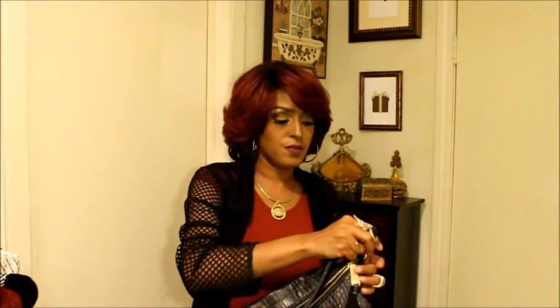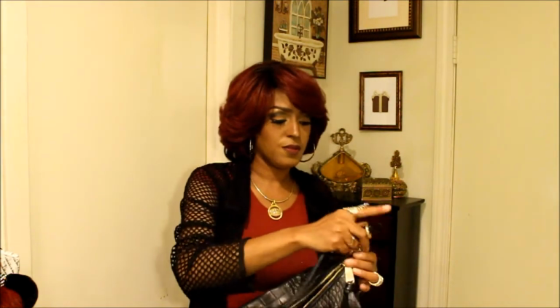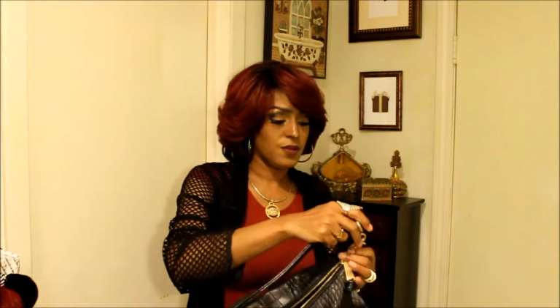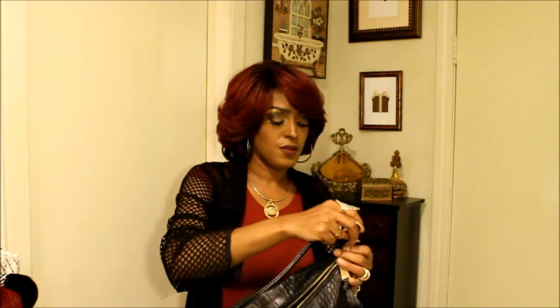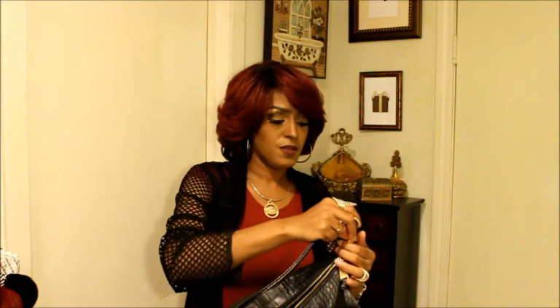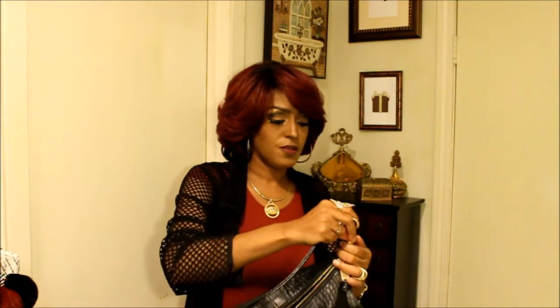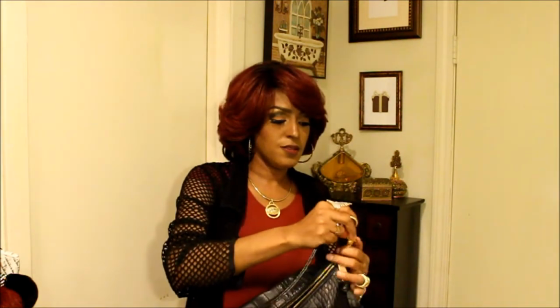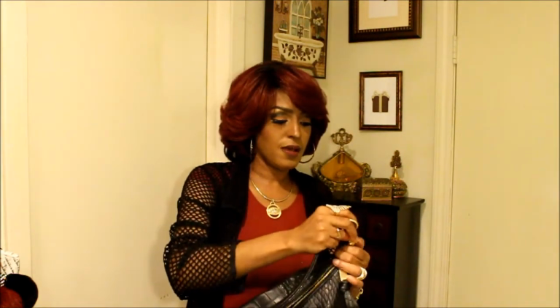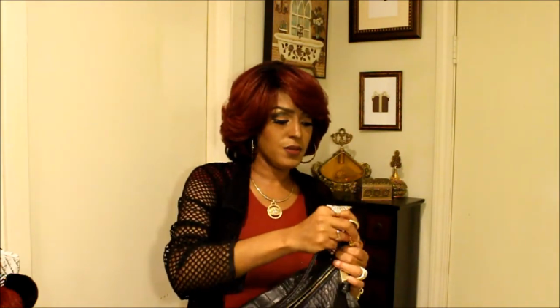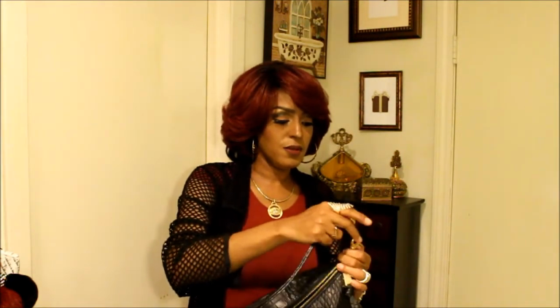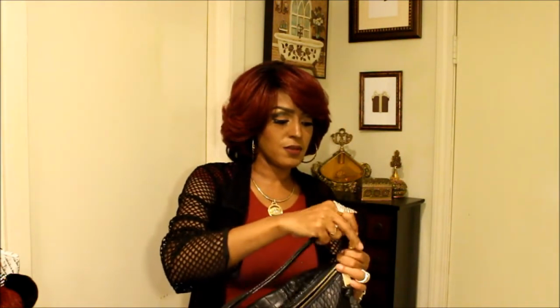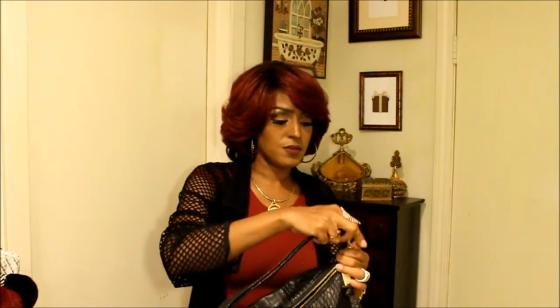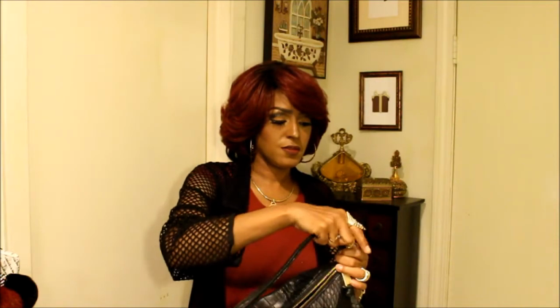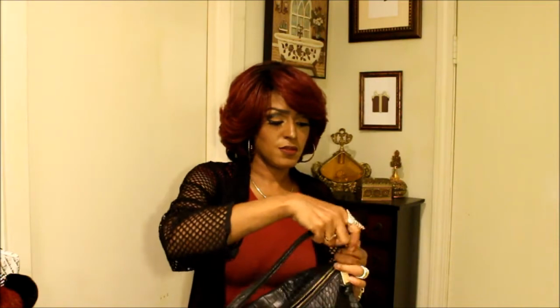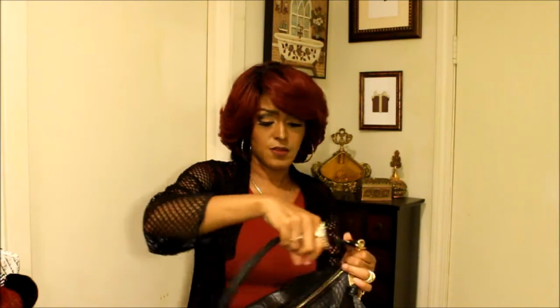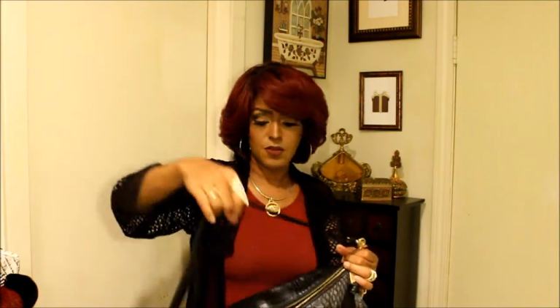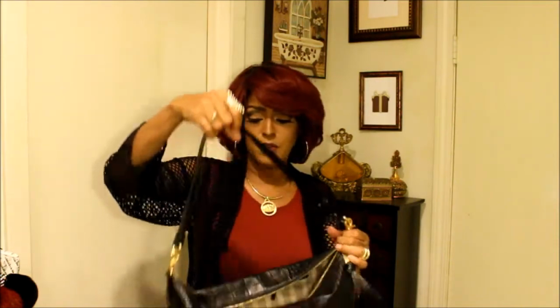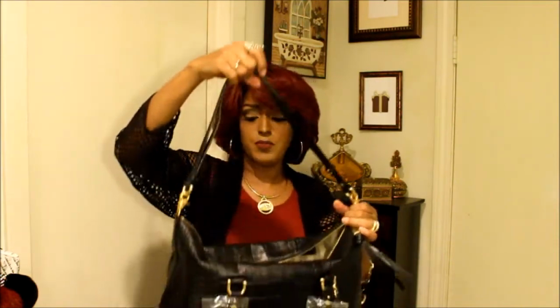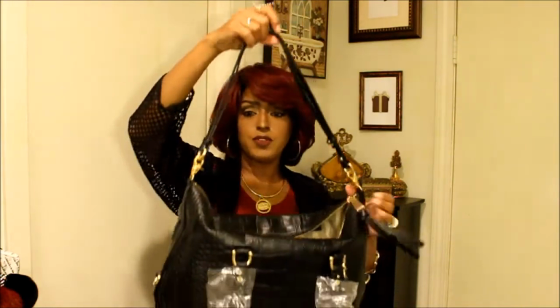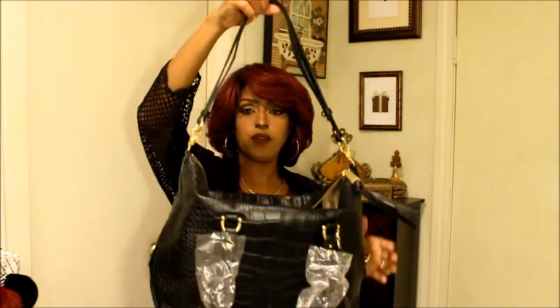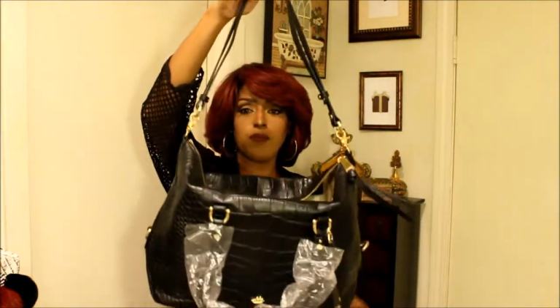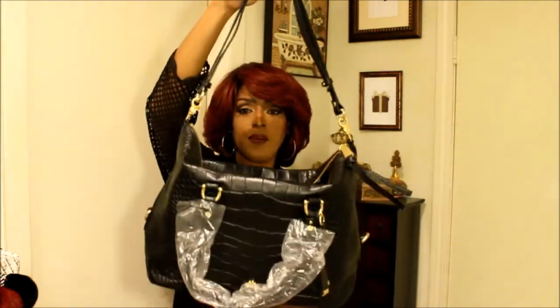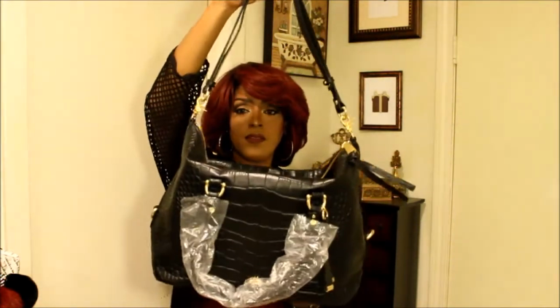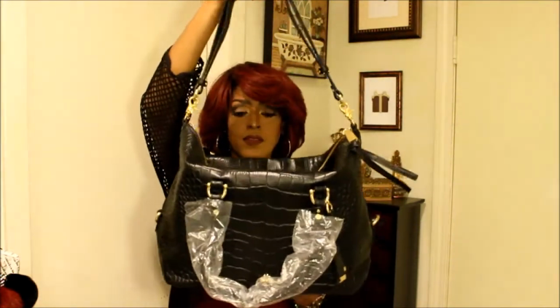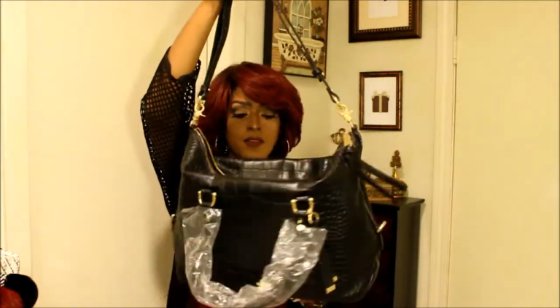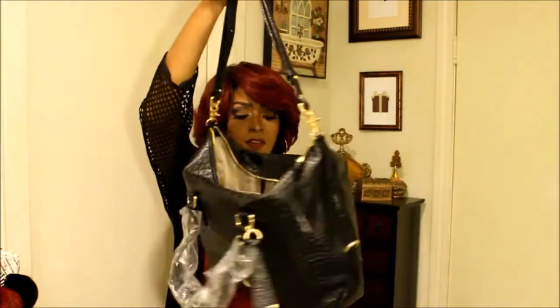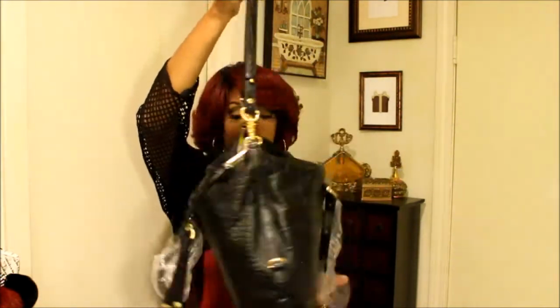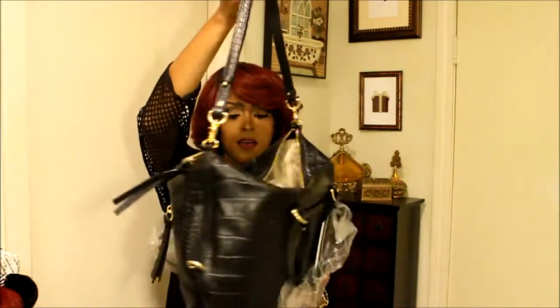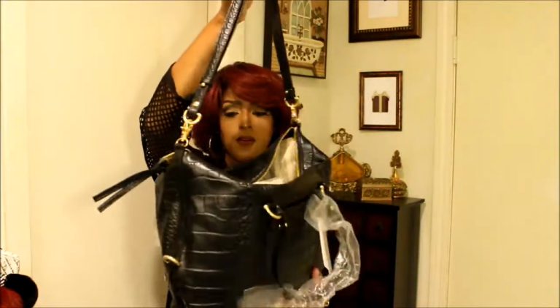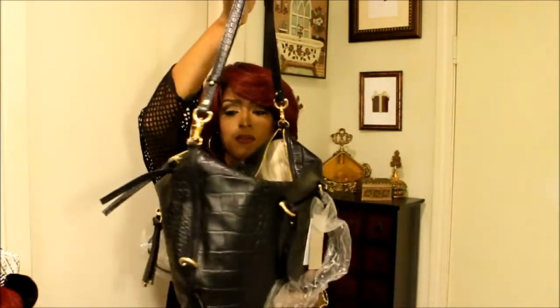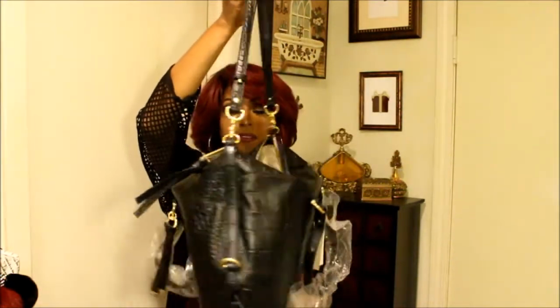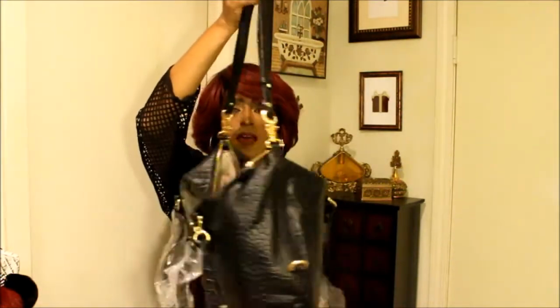This is how it looks once you put the strap on. How cool is that?